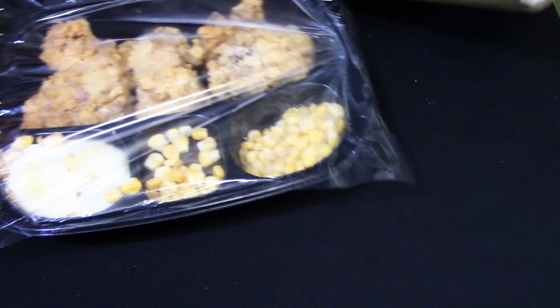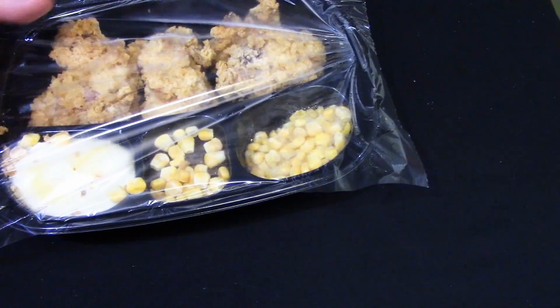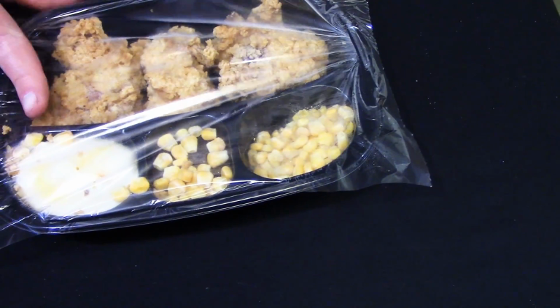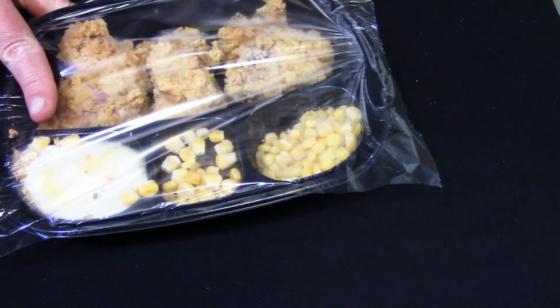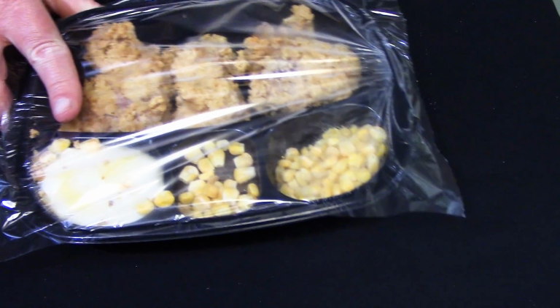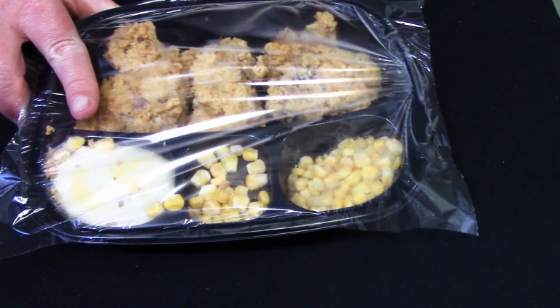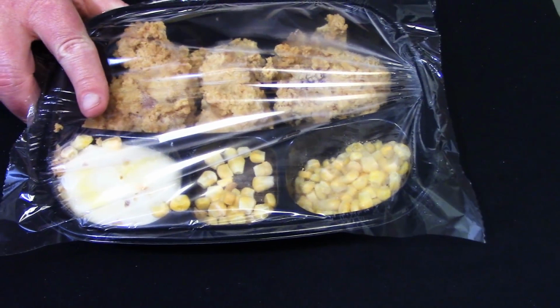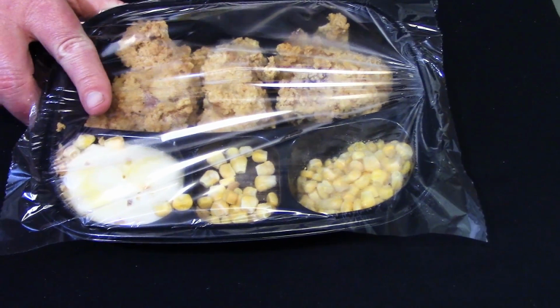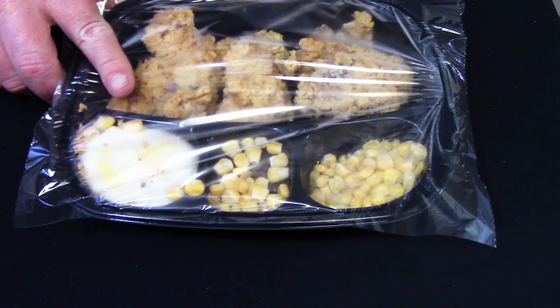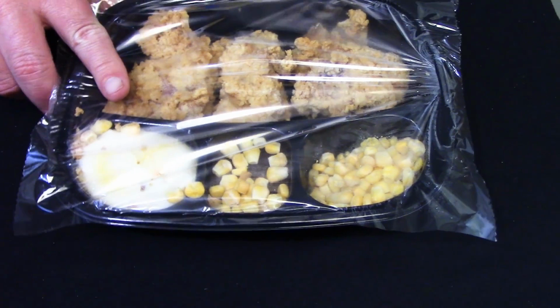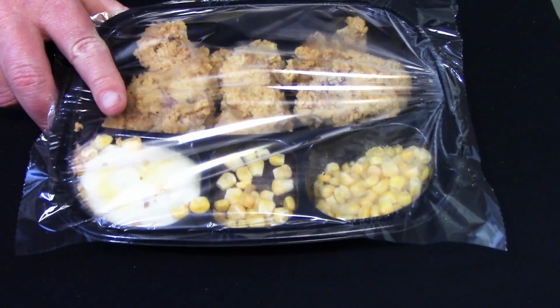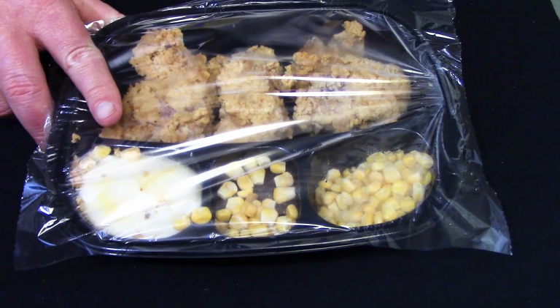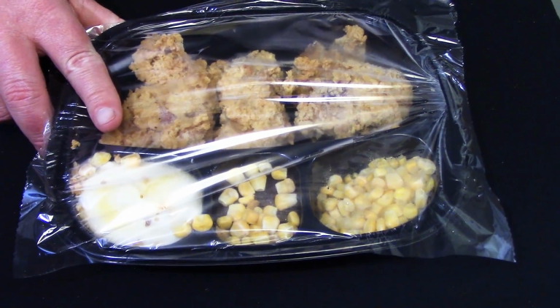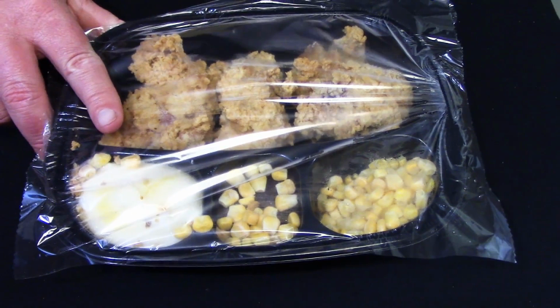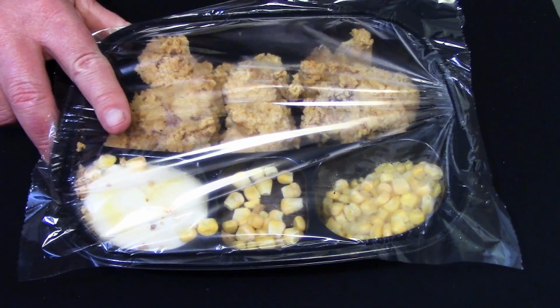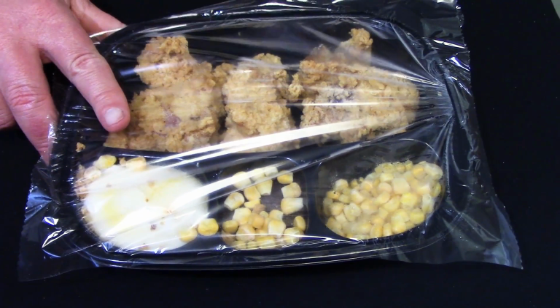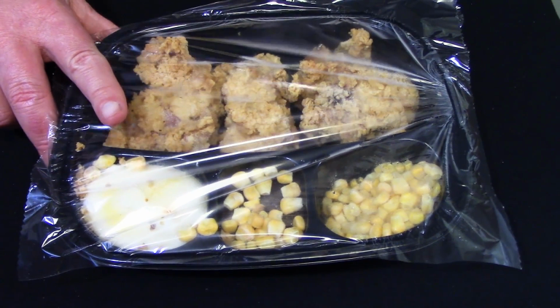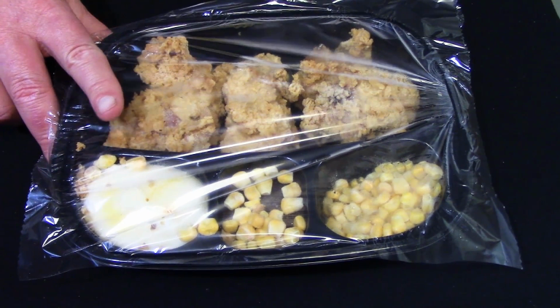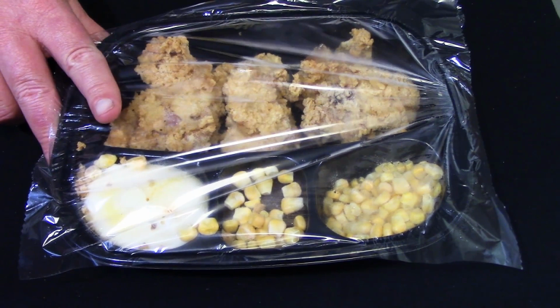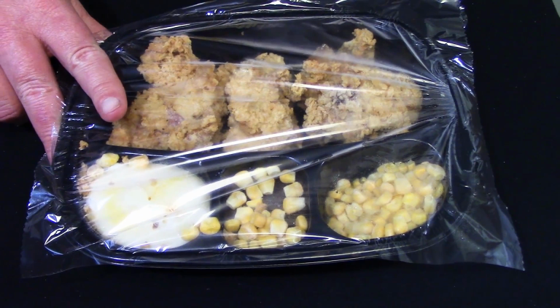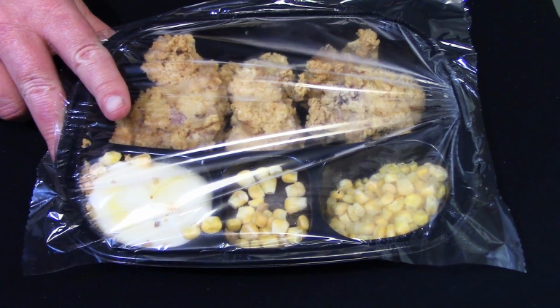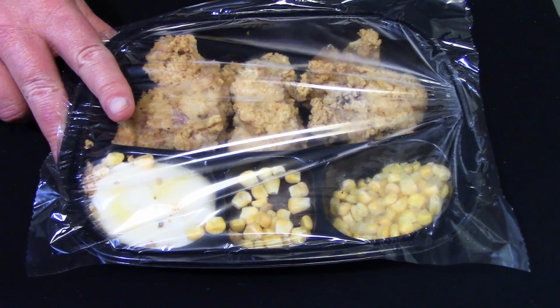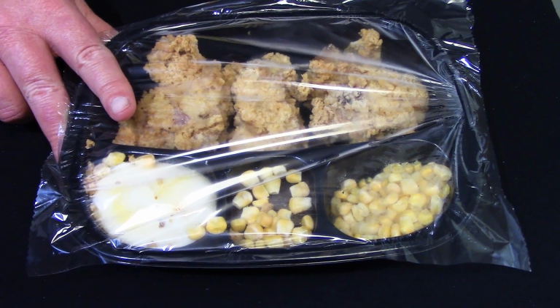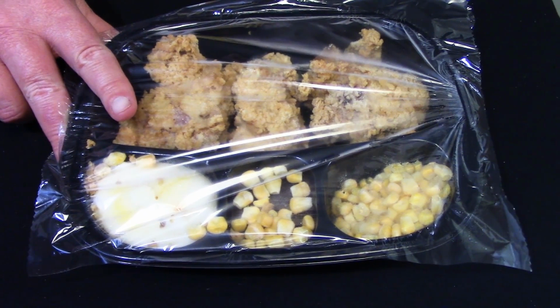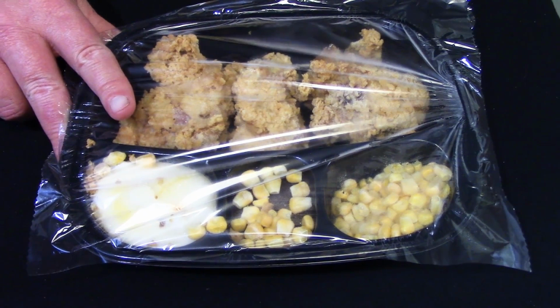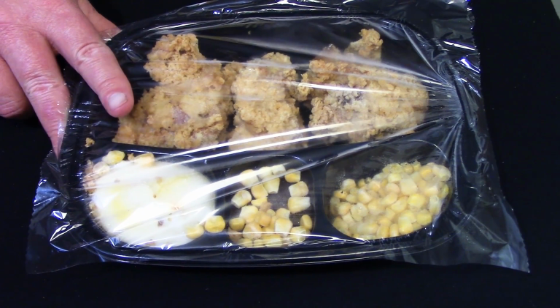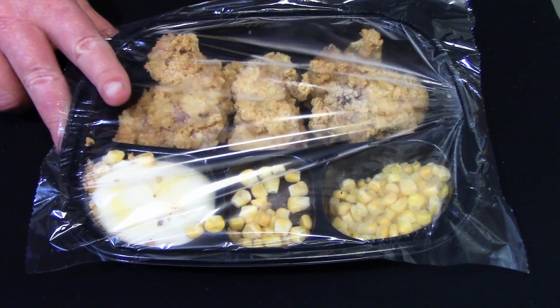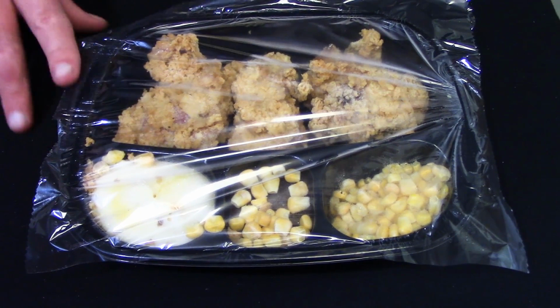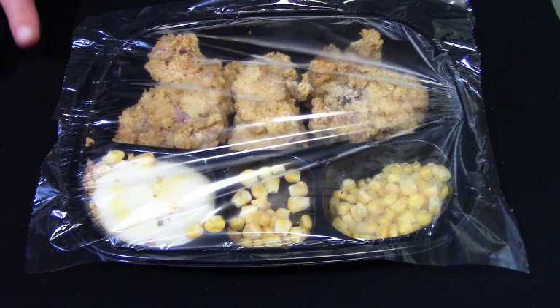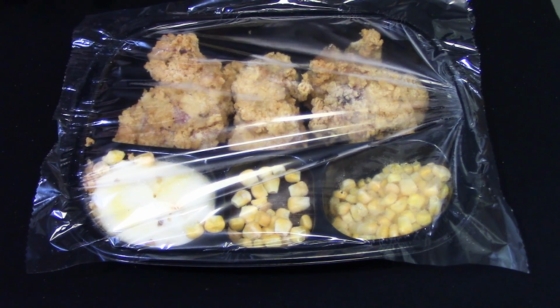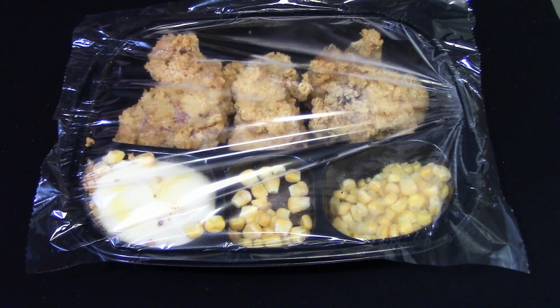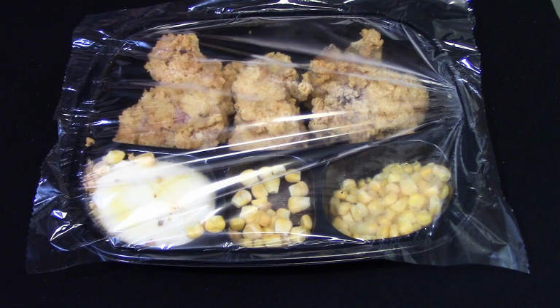There's corn all over everything. I know it's all going to be mixed together eventually, but I want it separate.